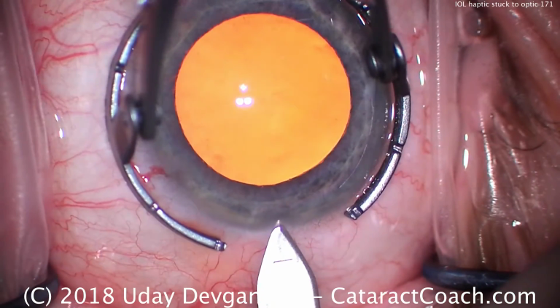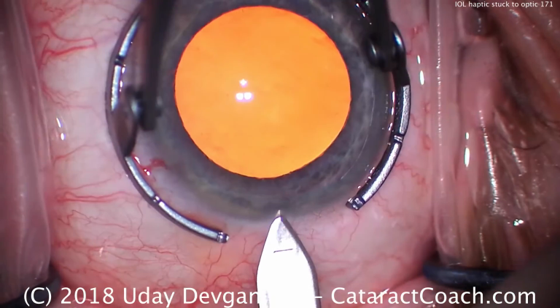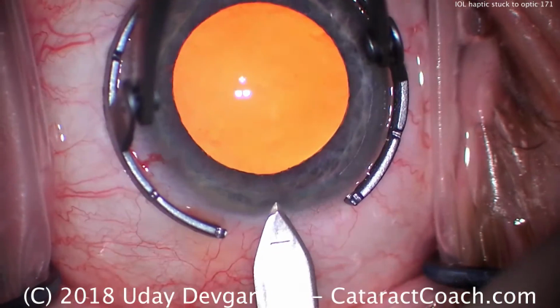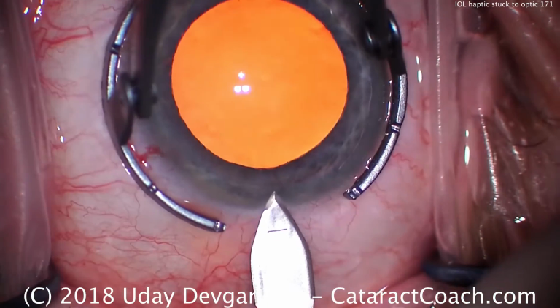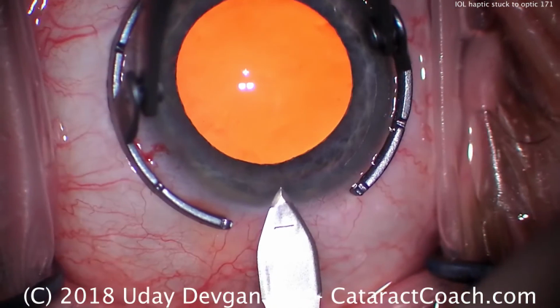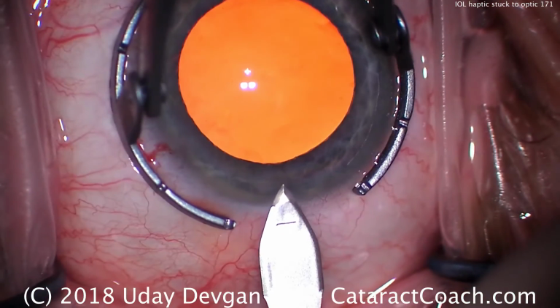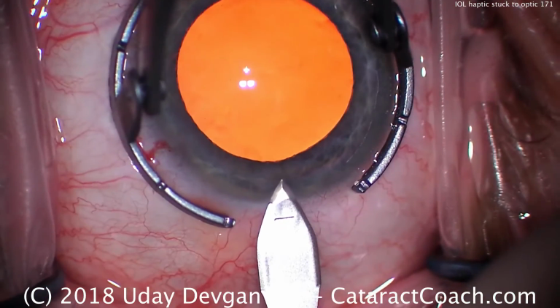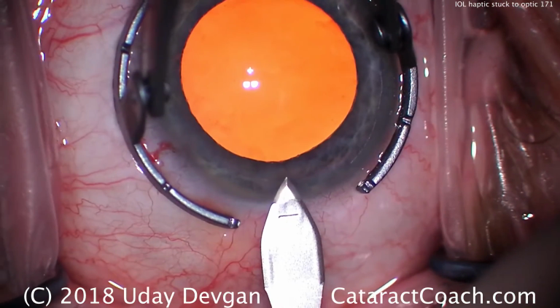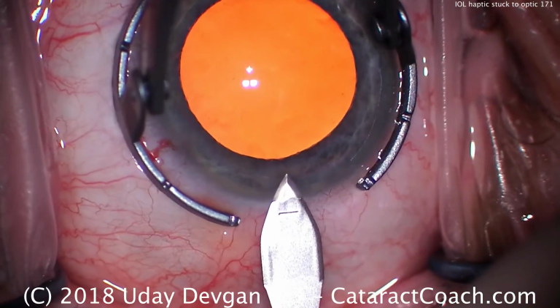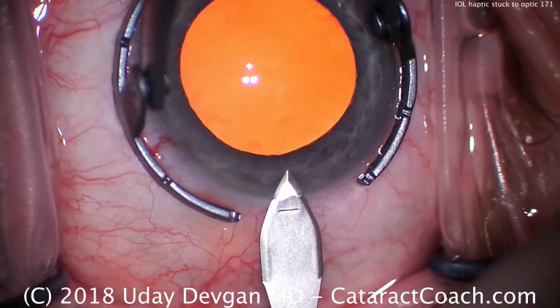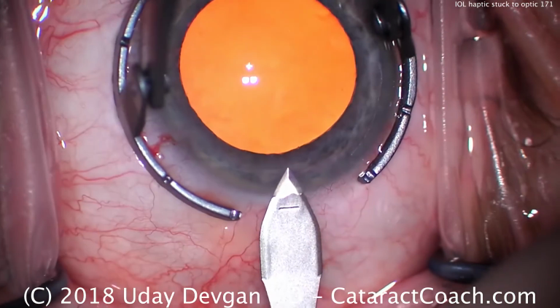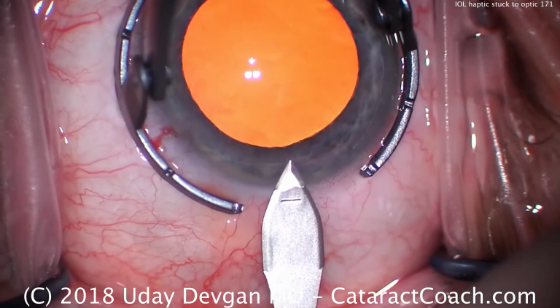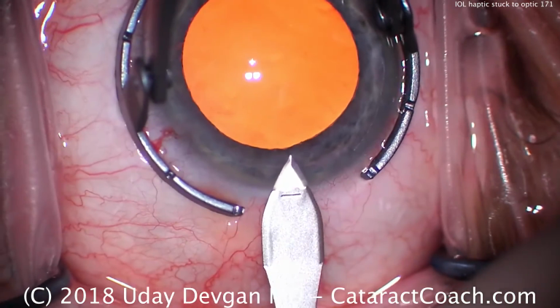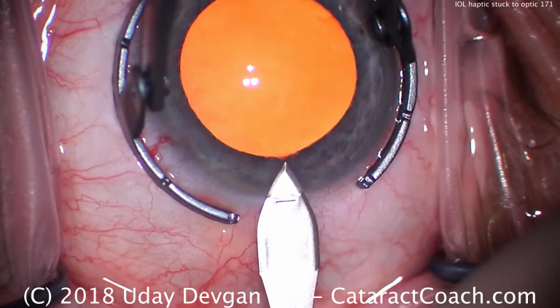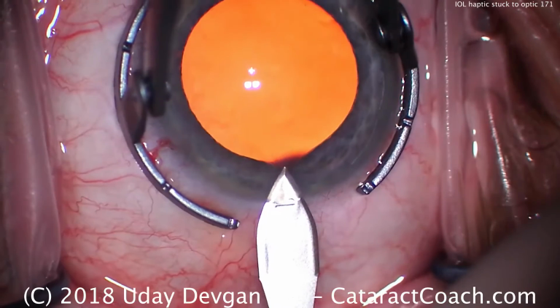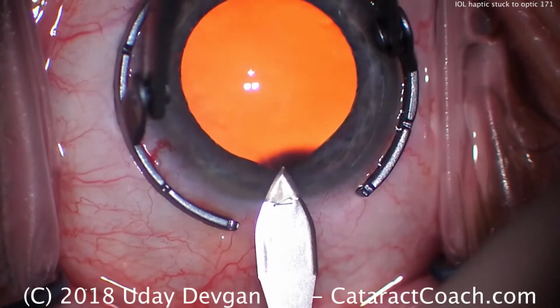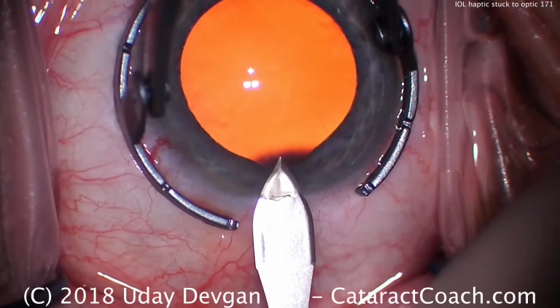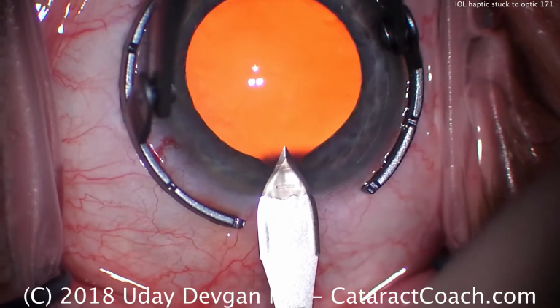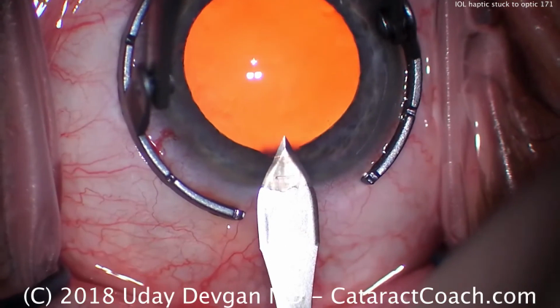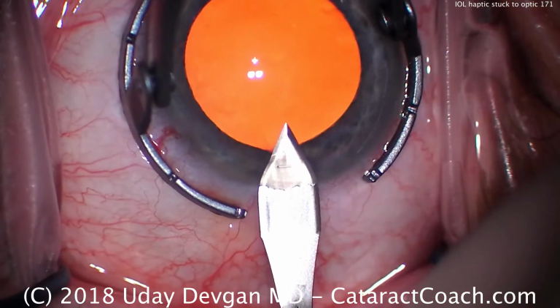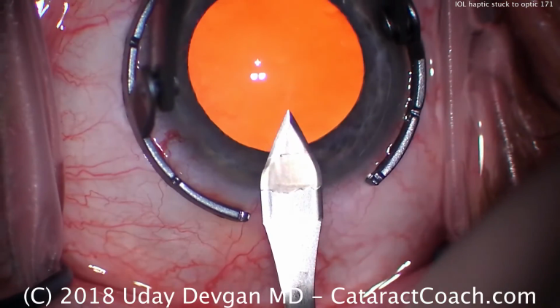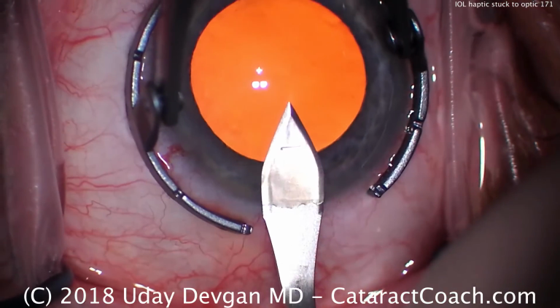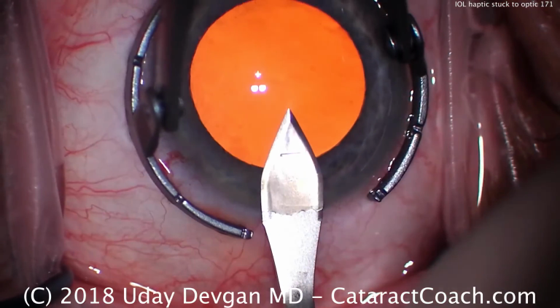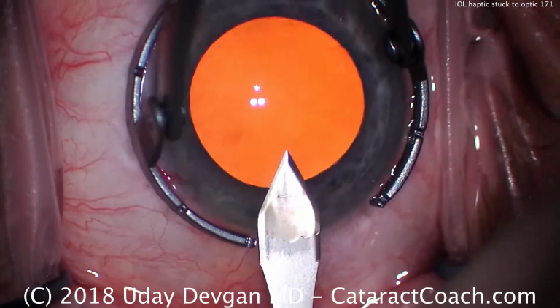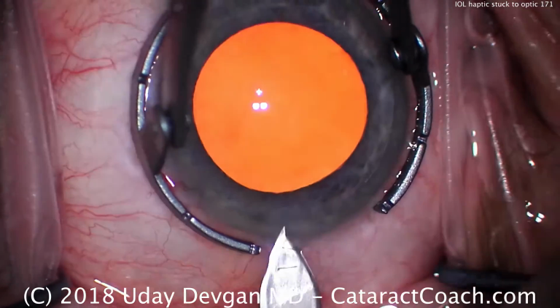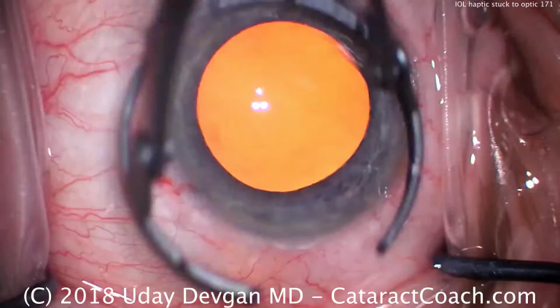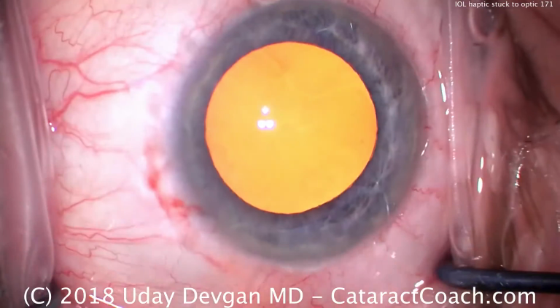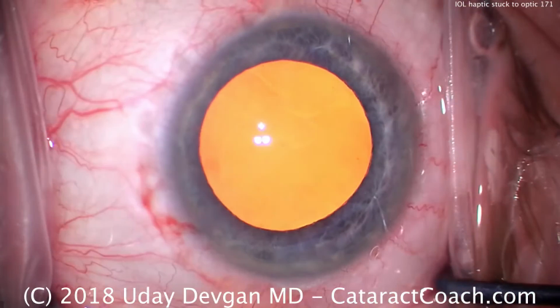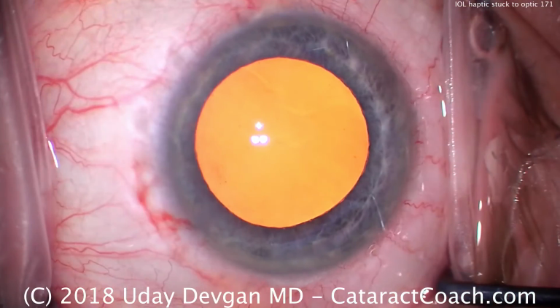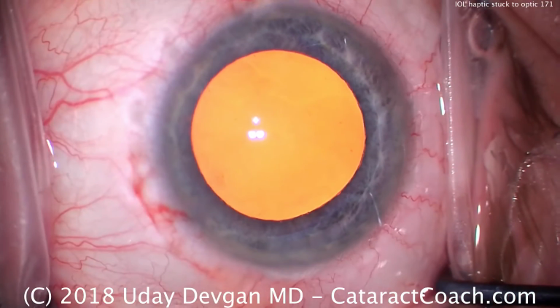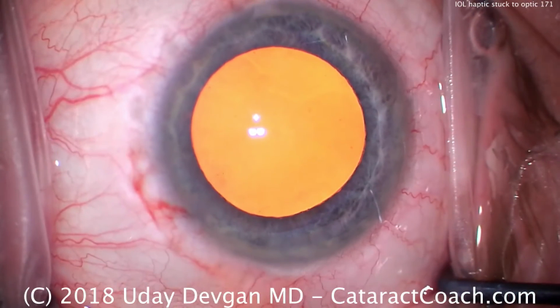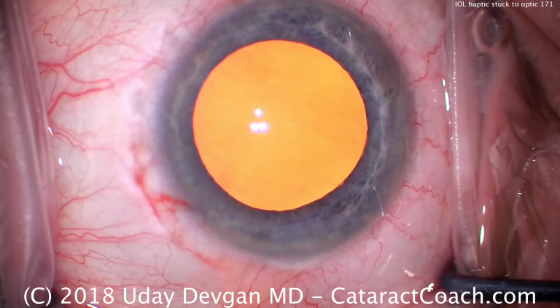Here's our phaco incision, temporally, single plane, nice tunnel length made with a steel keratome.